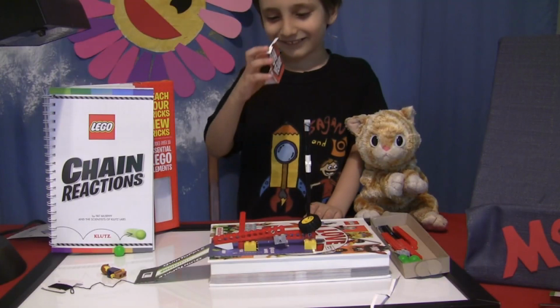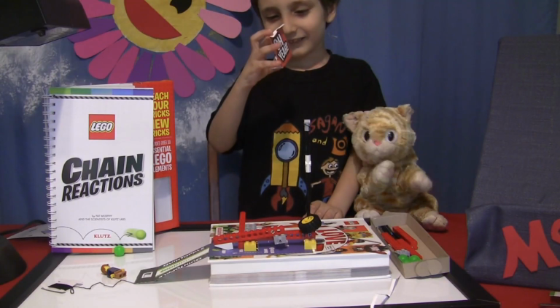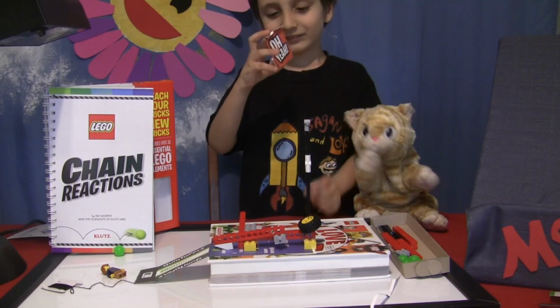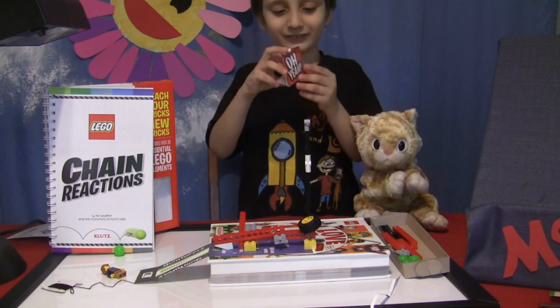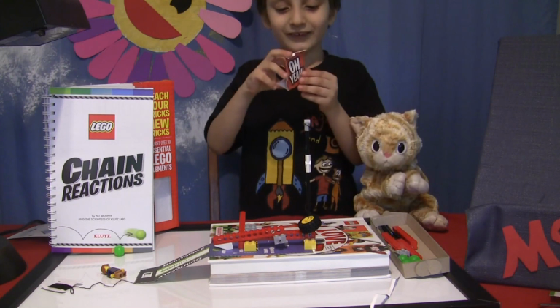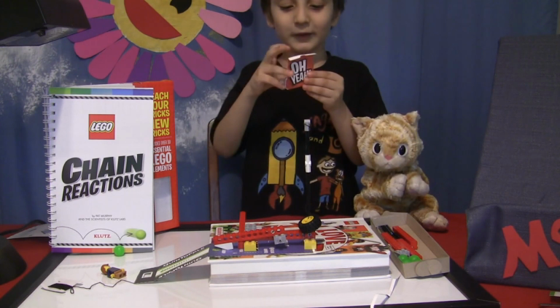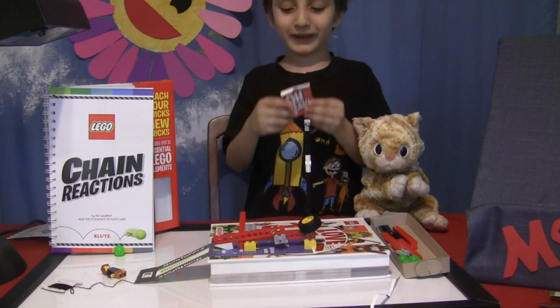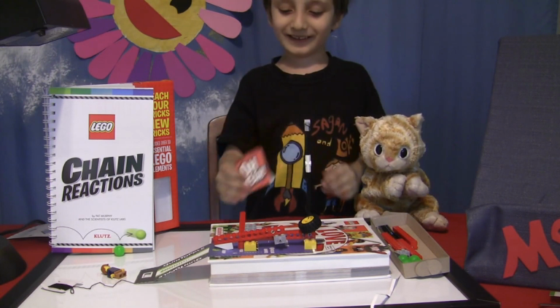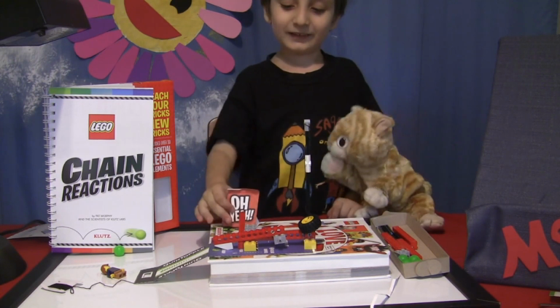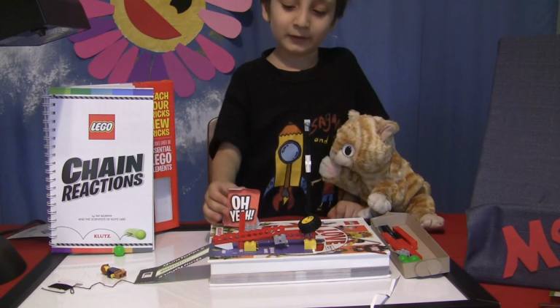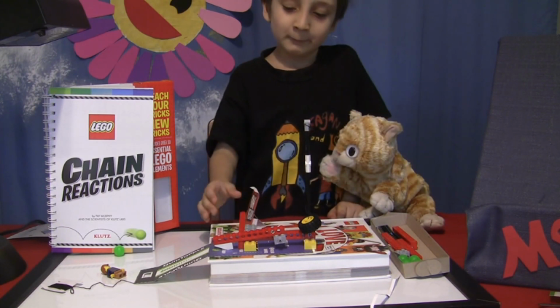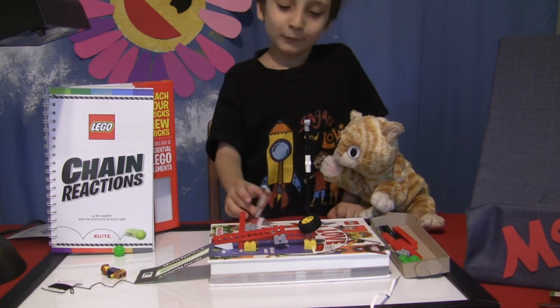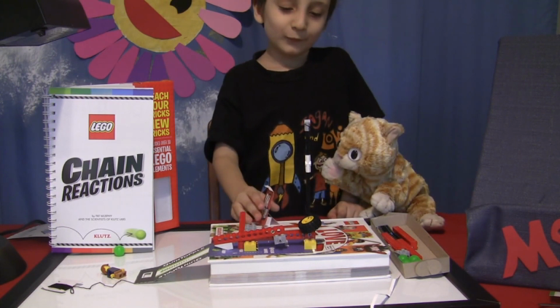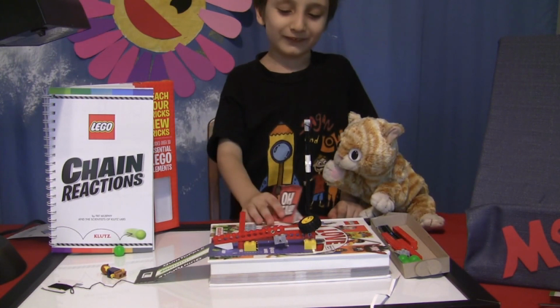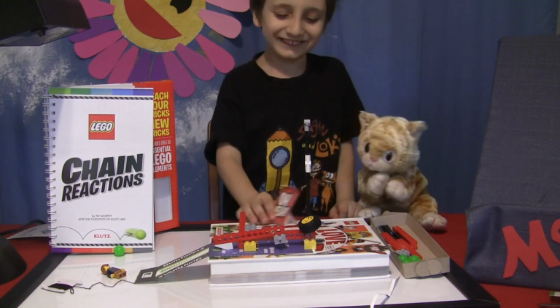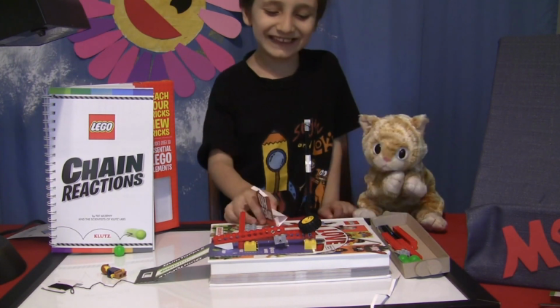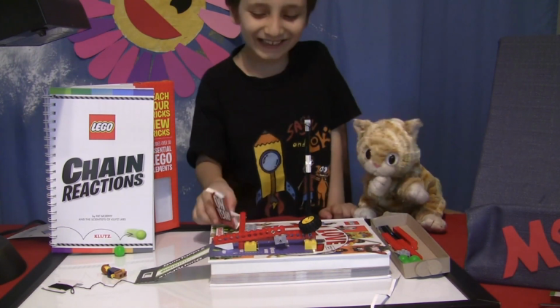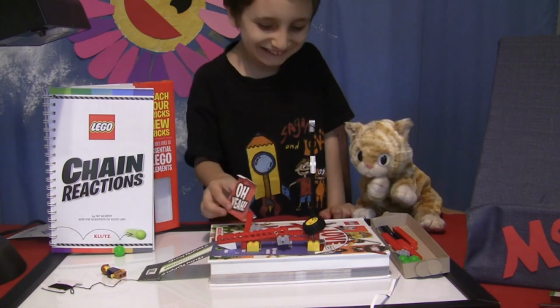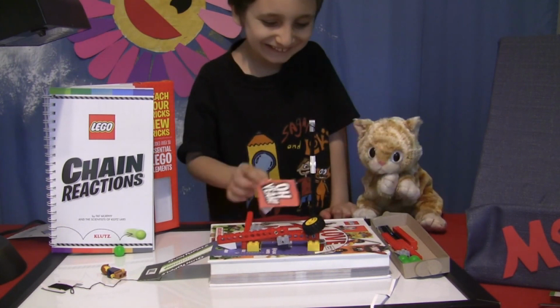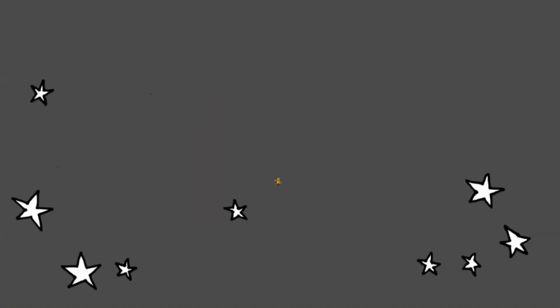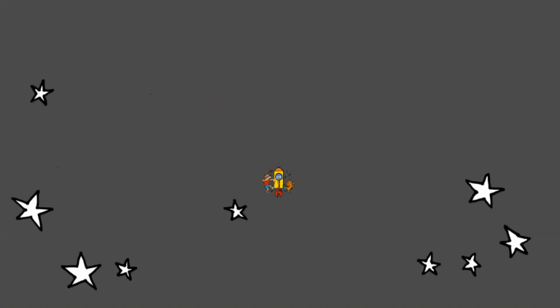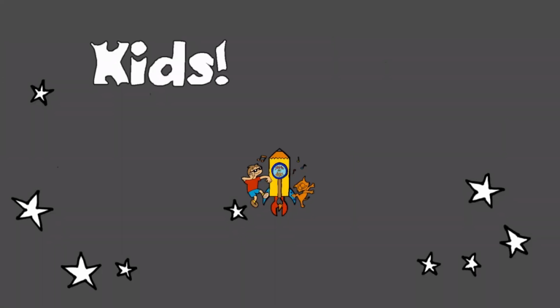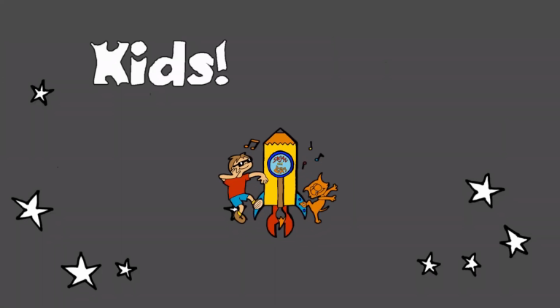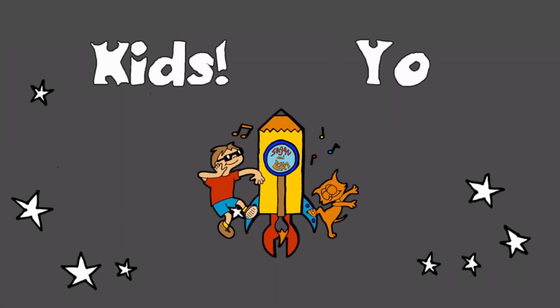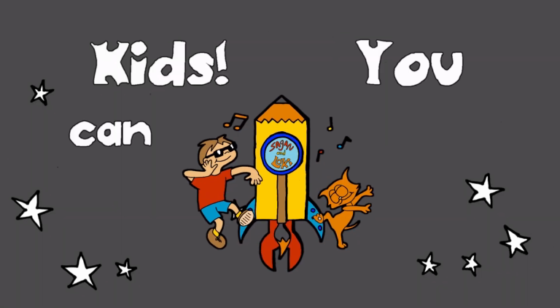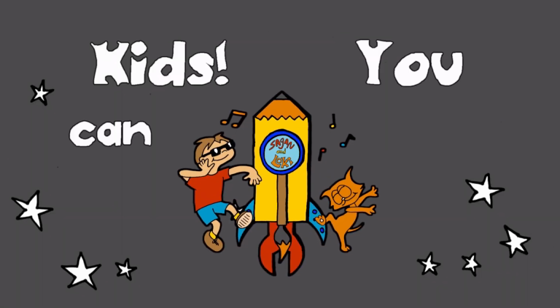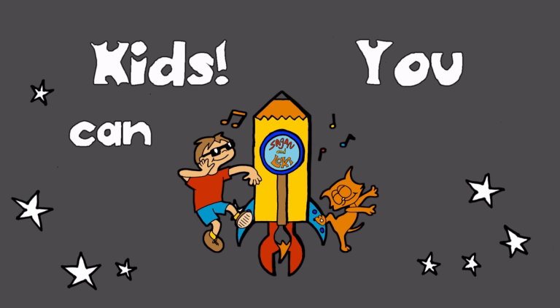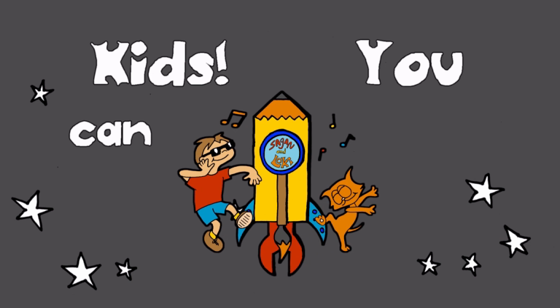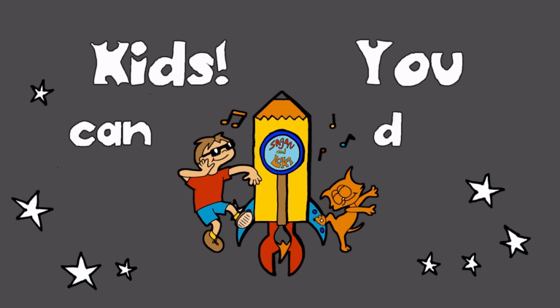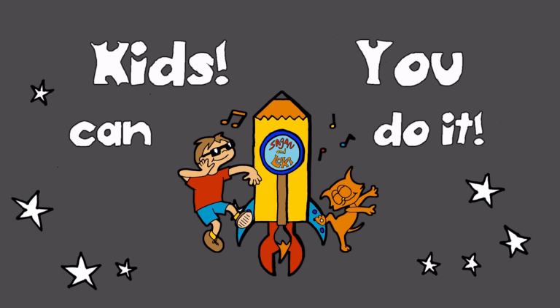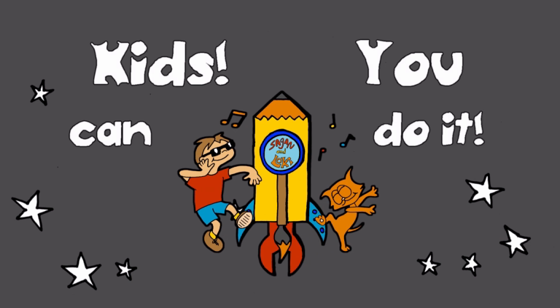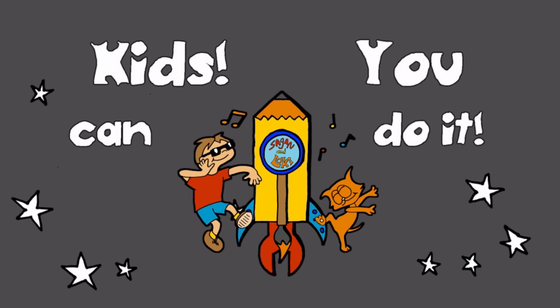See you in a minute. Kids! You can do it!